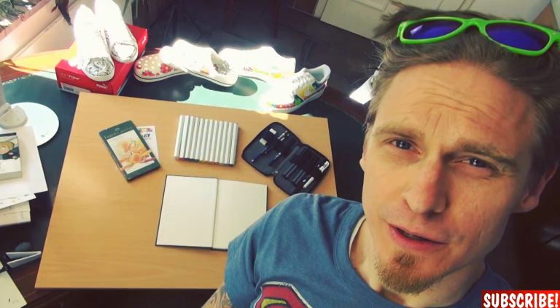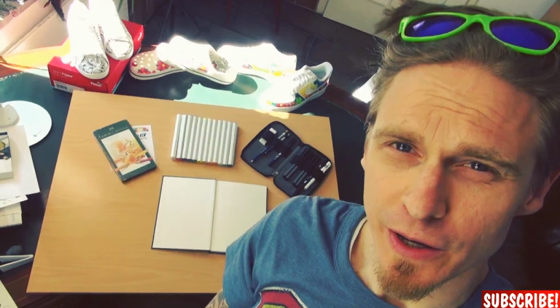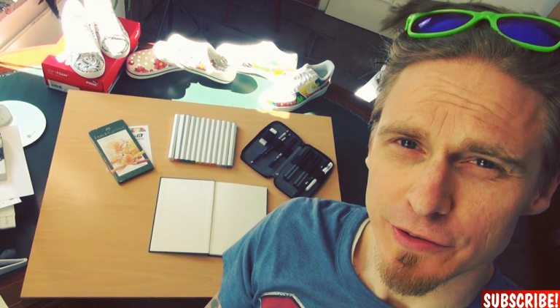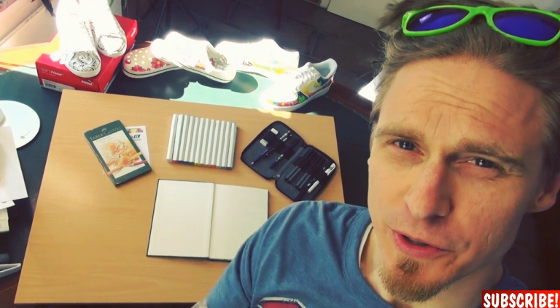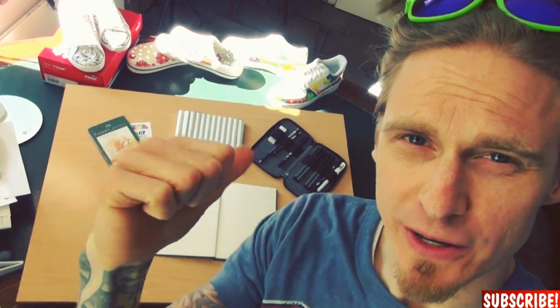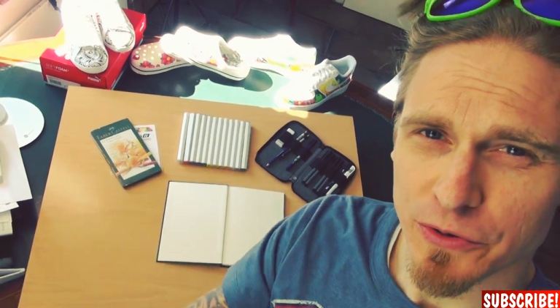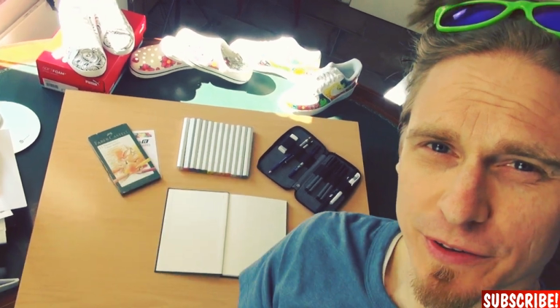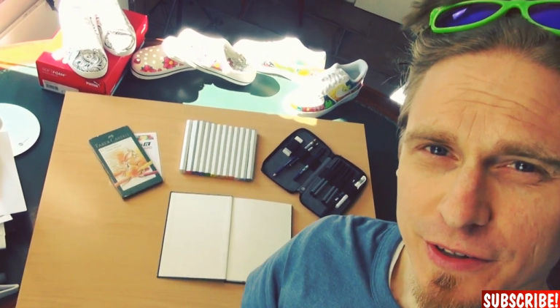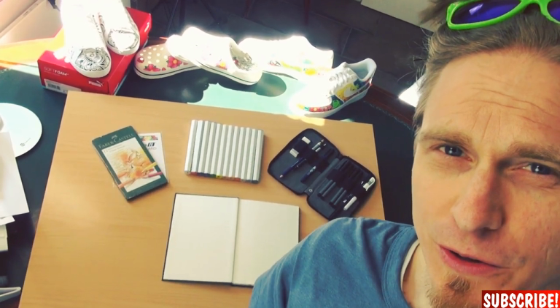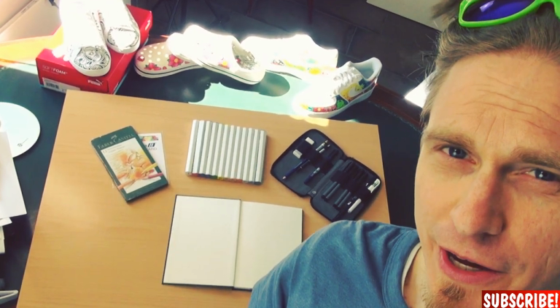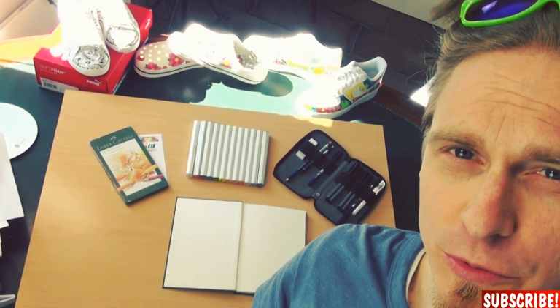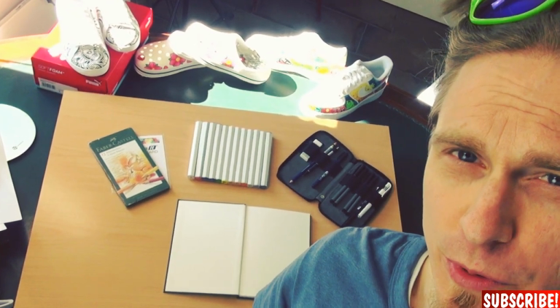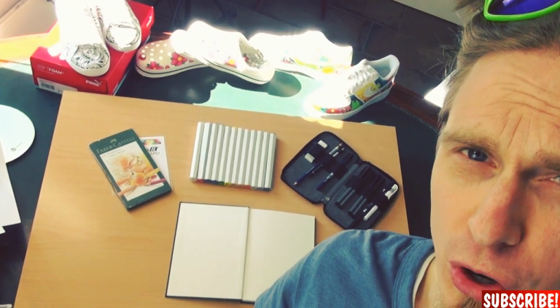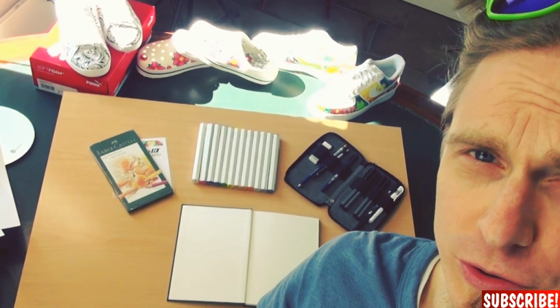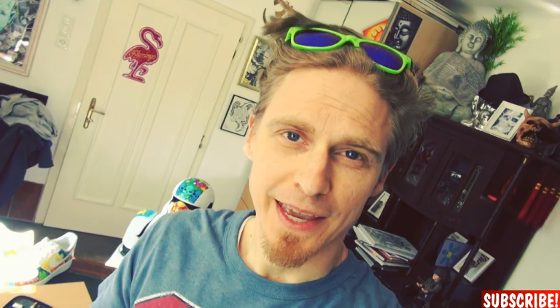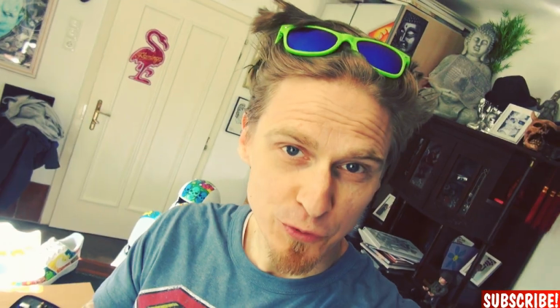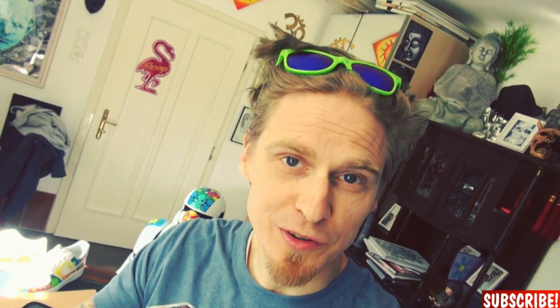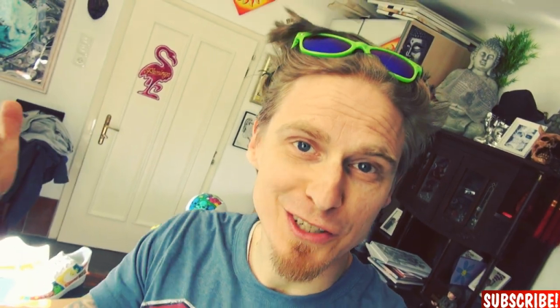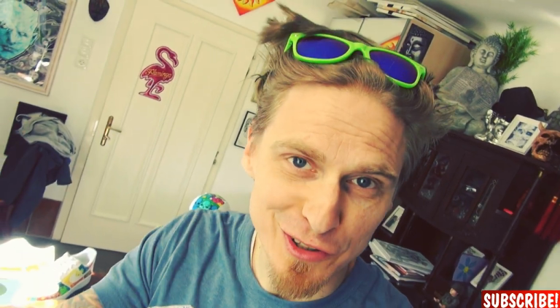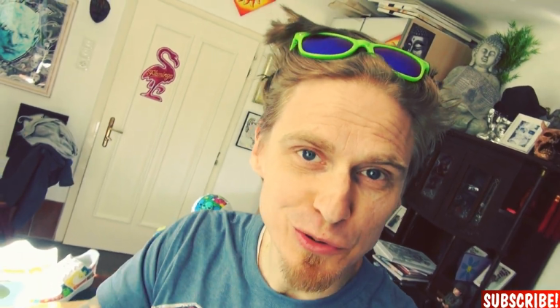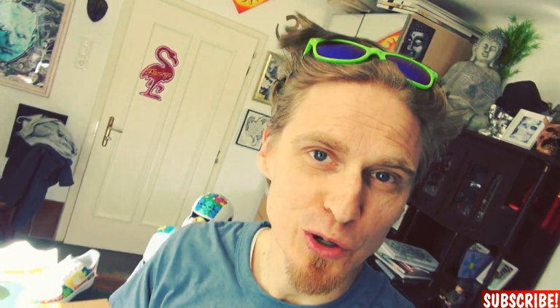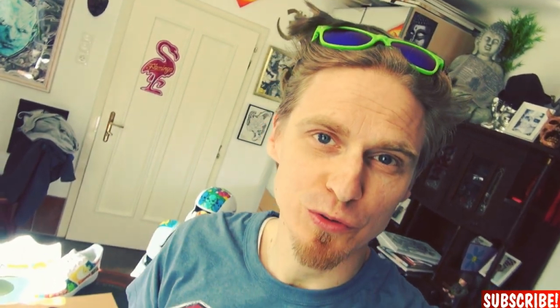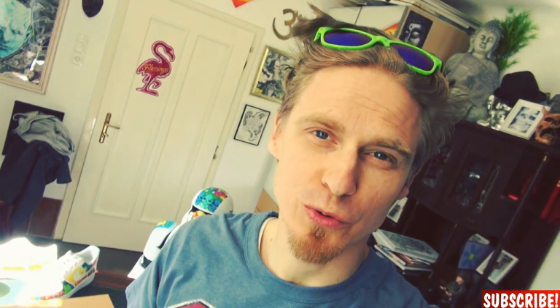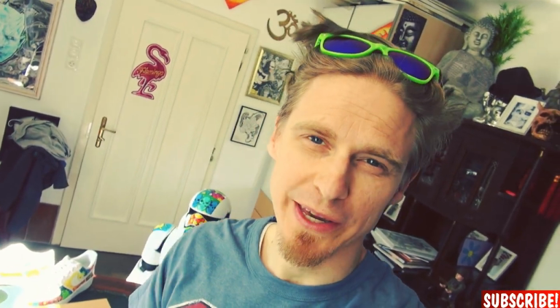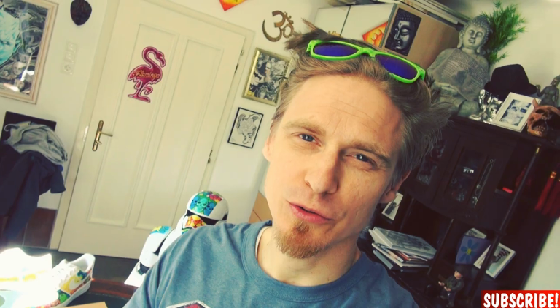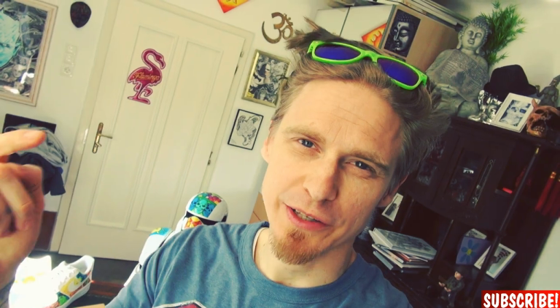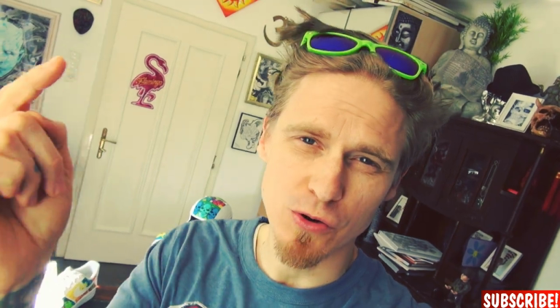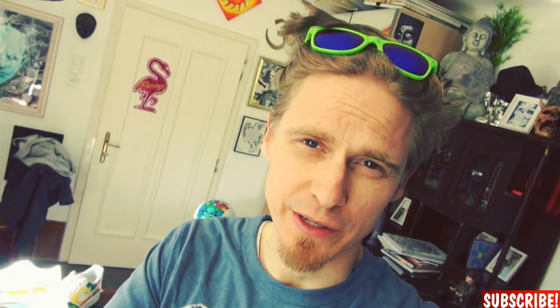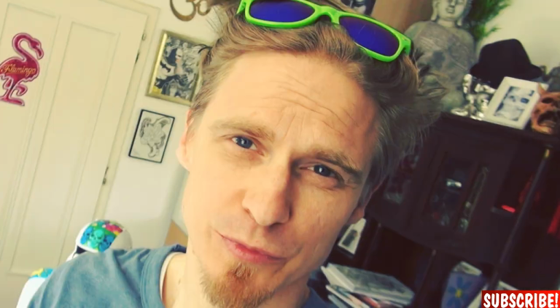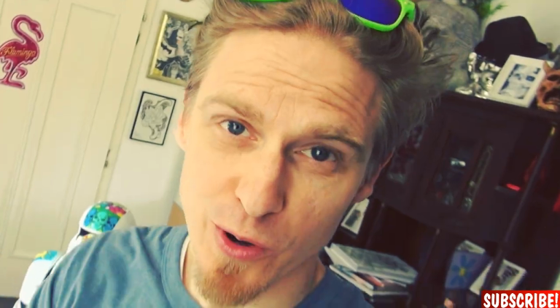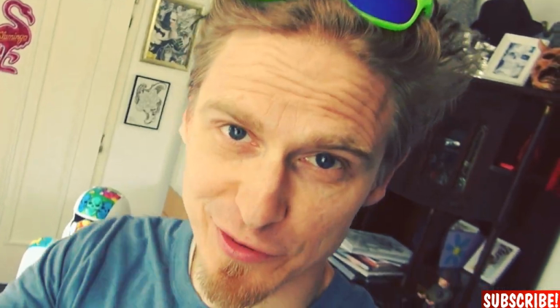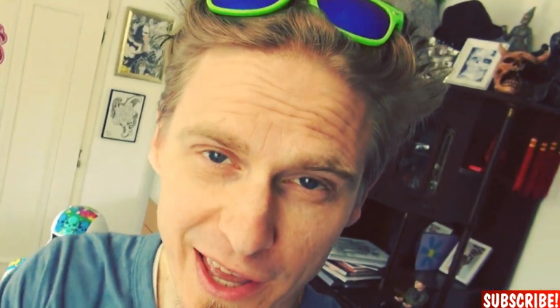In the background you can see all the items from the box, and of course I will just use those to create today's drawing. So let's do that!